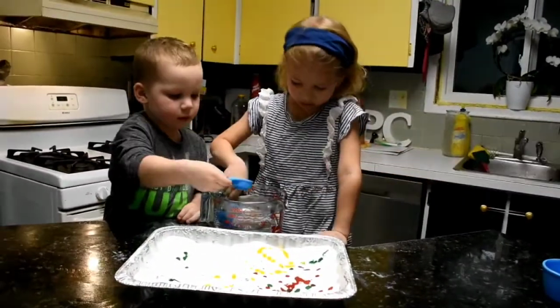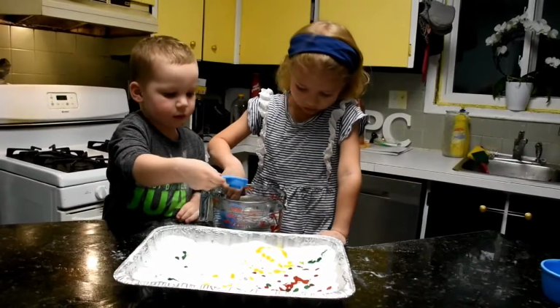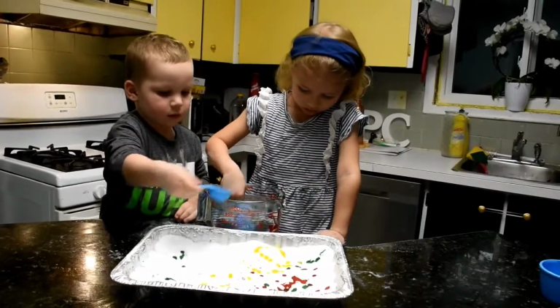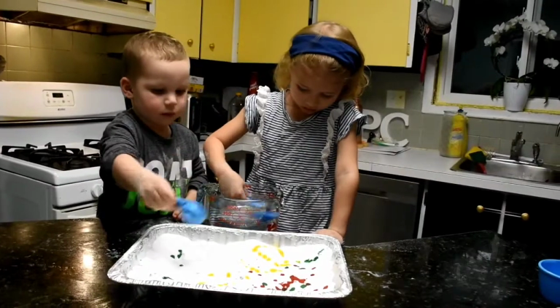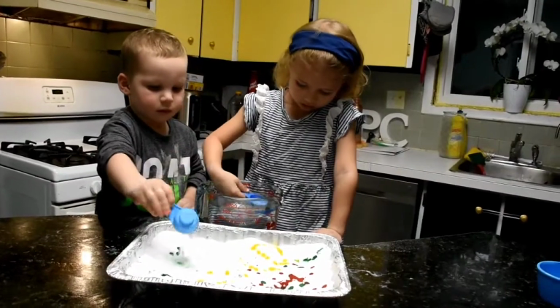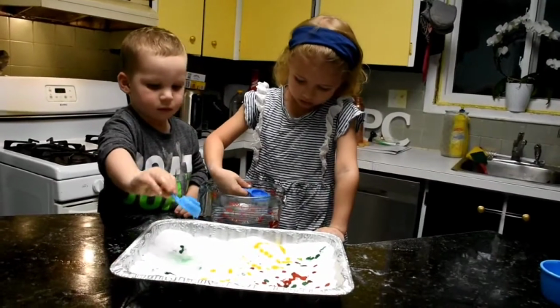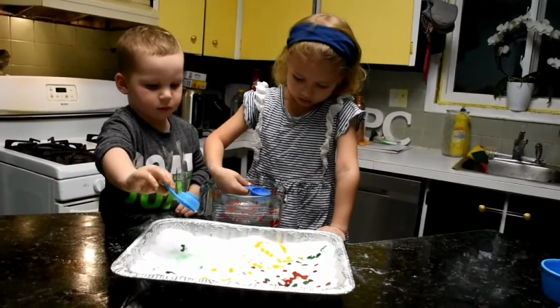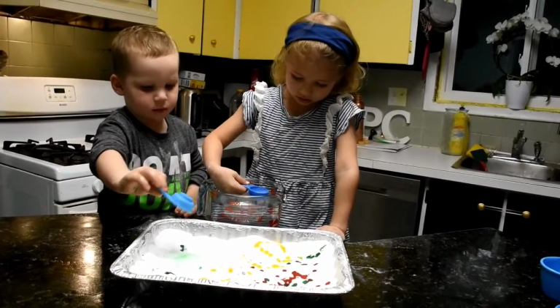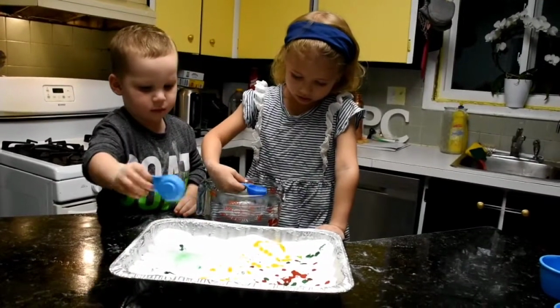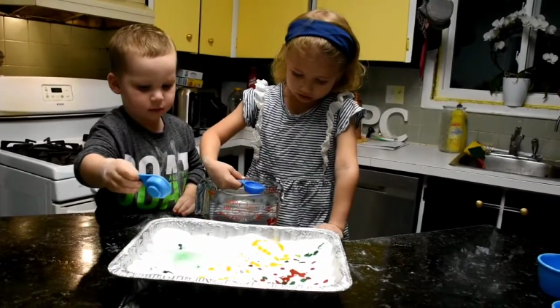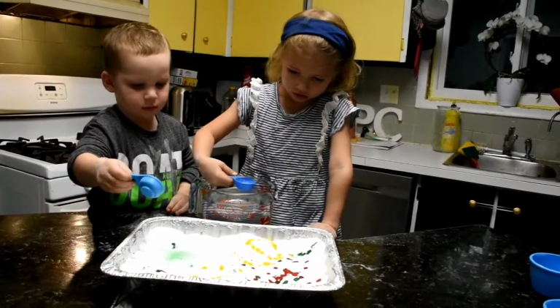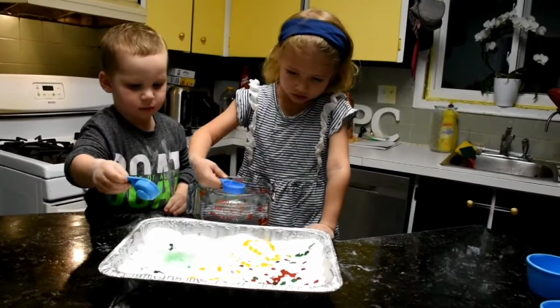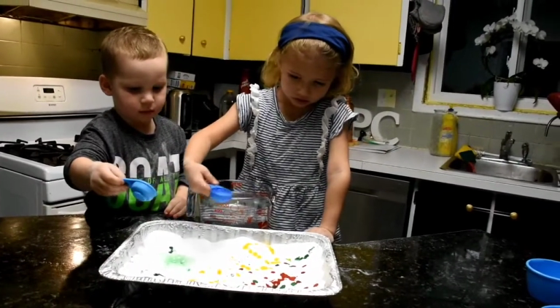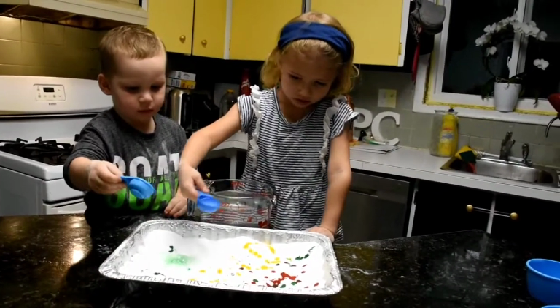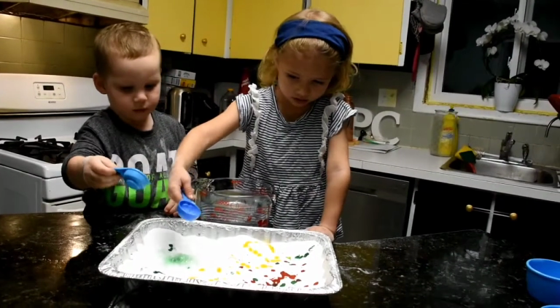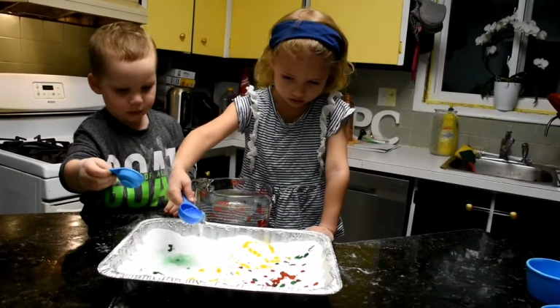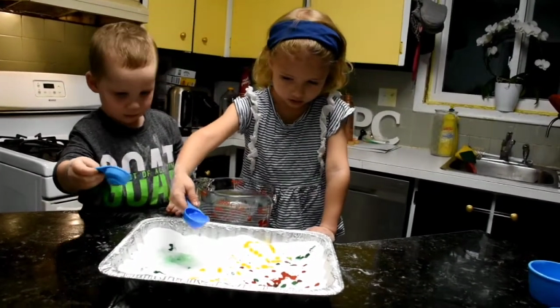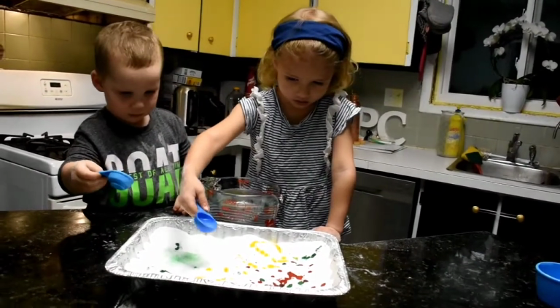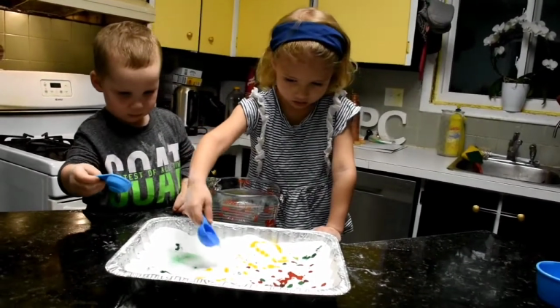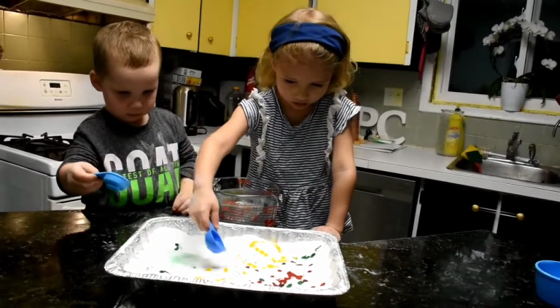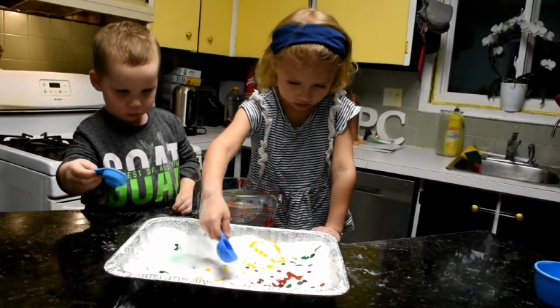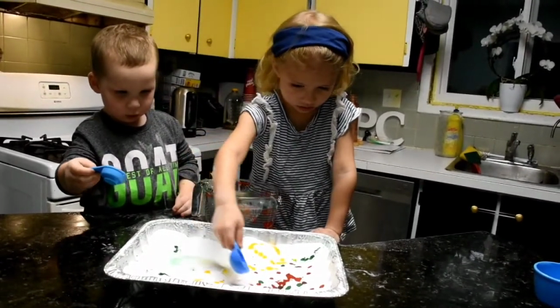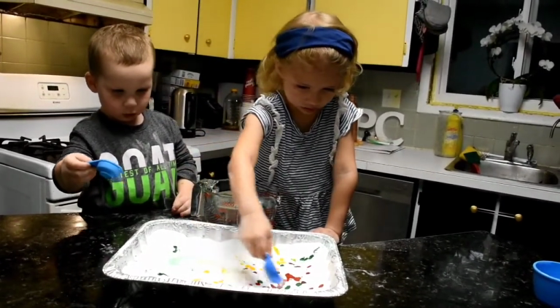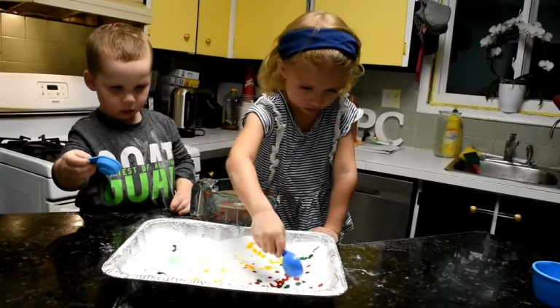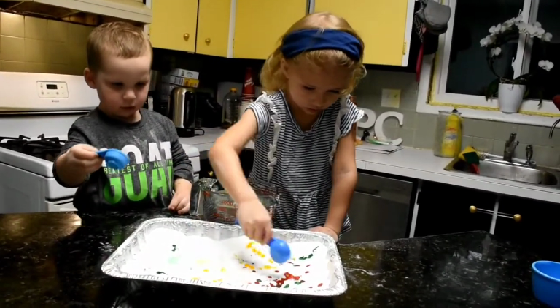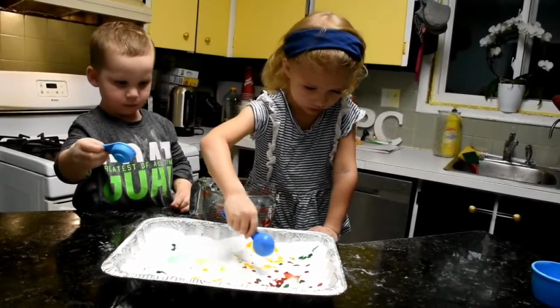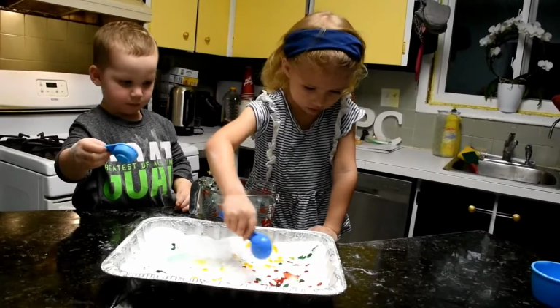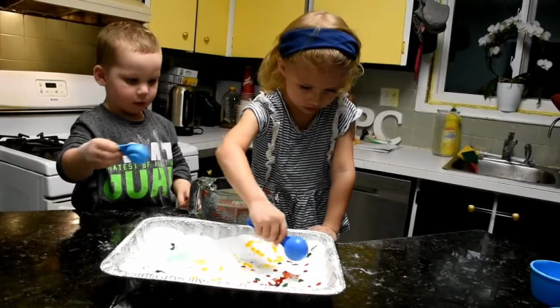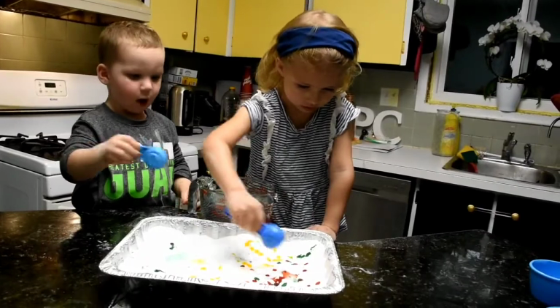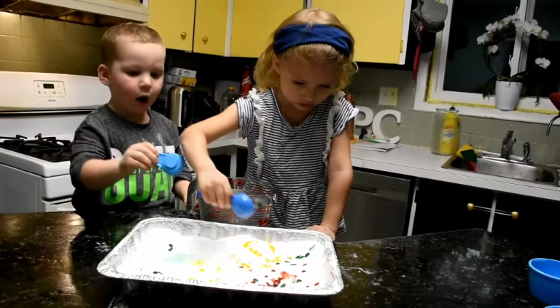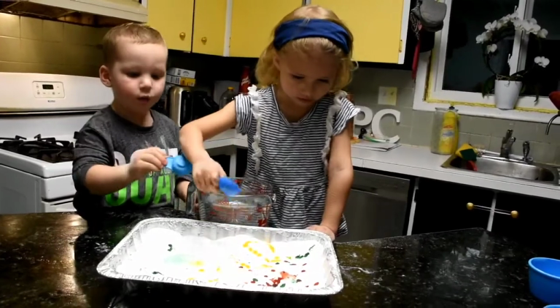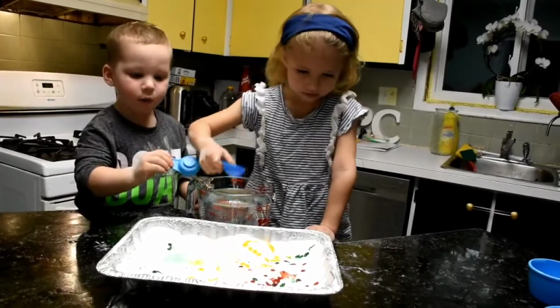And then pour it on top. What's it doing? More. It's bubbling!